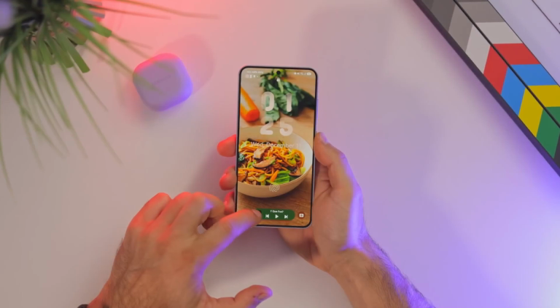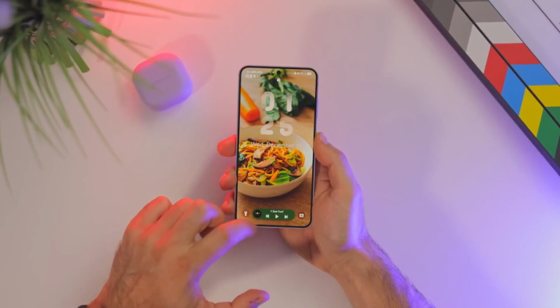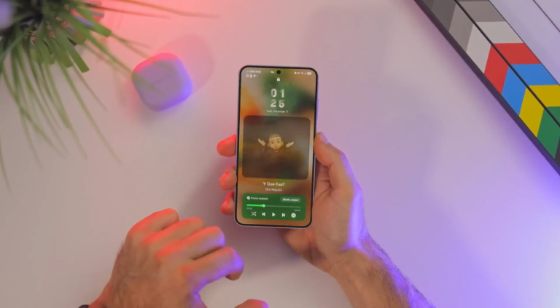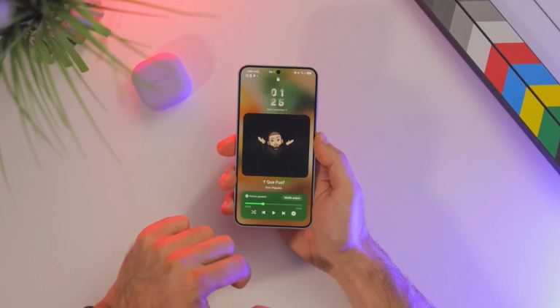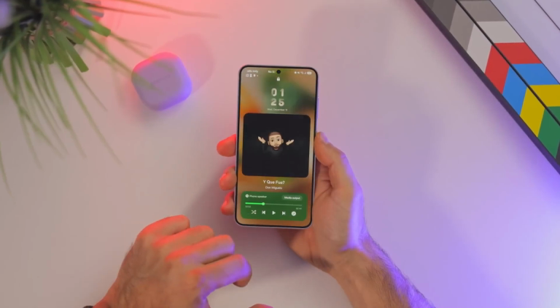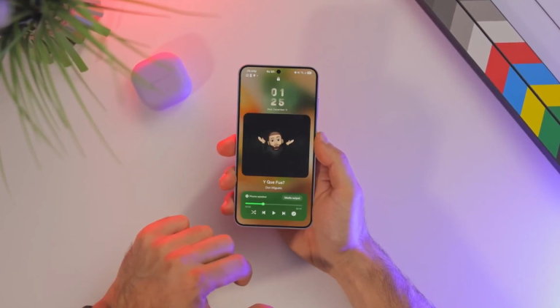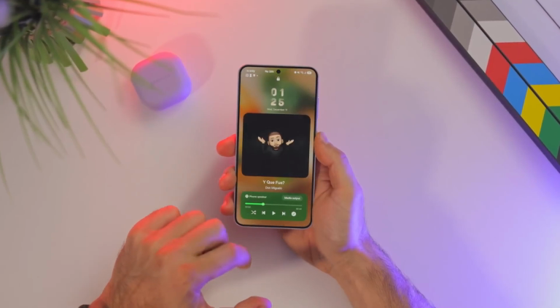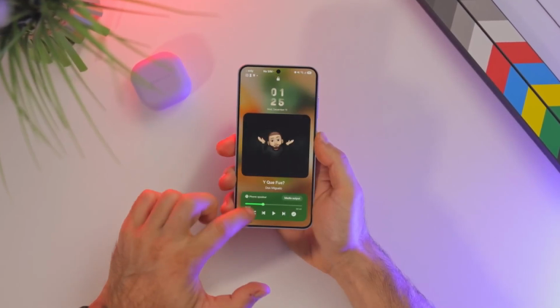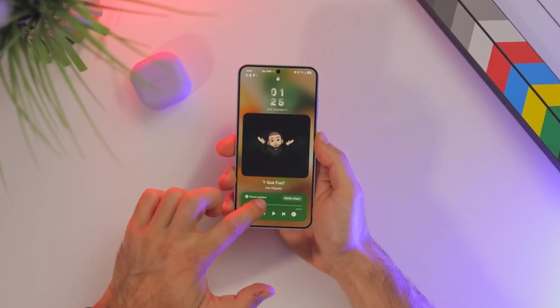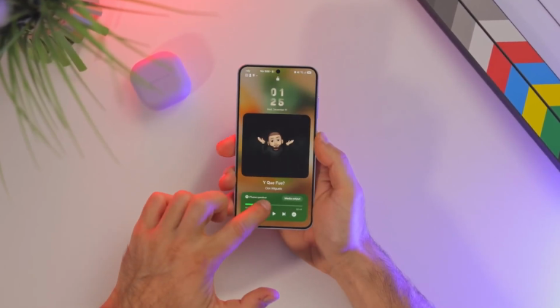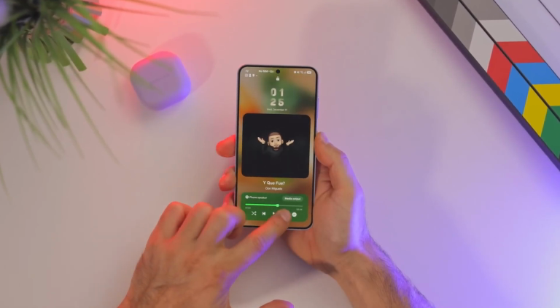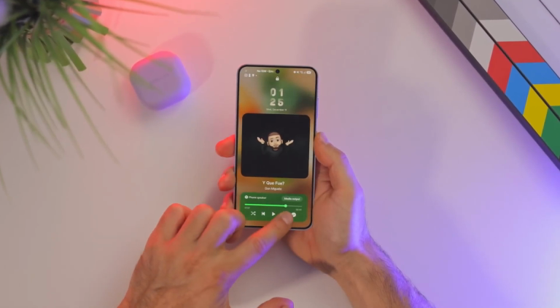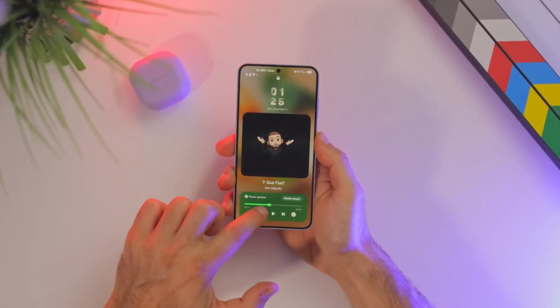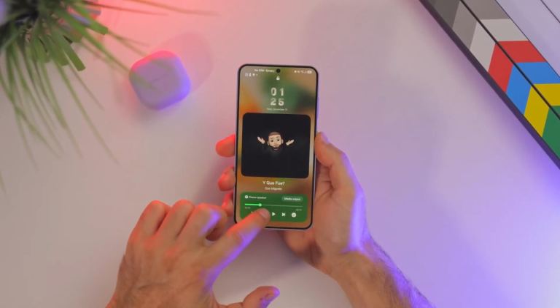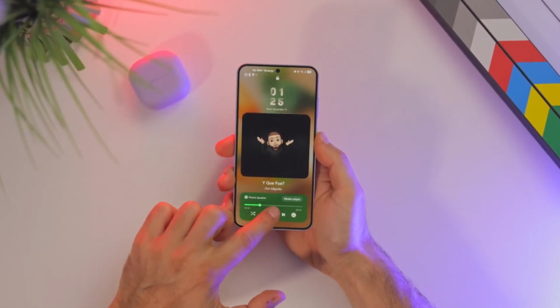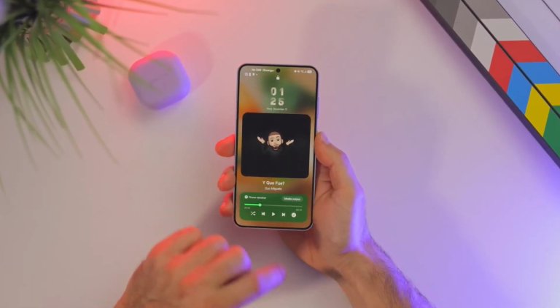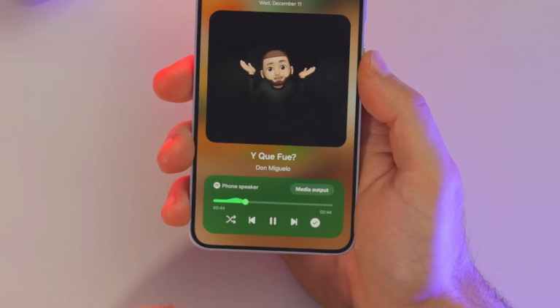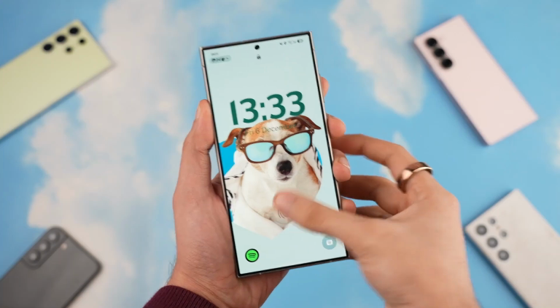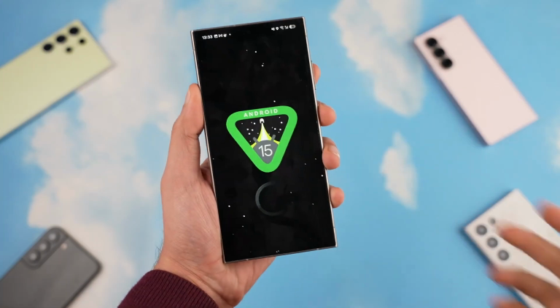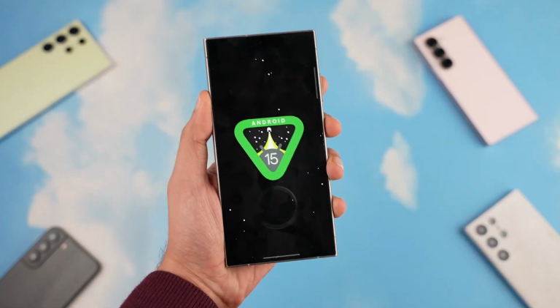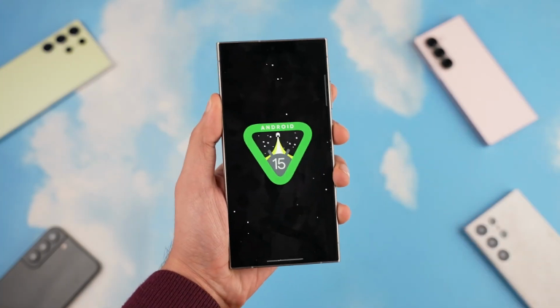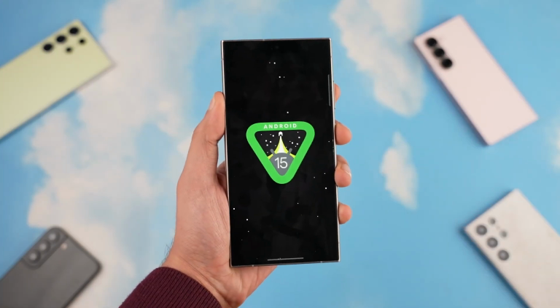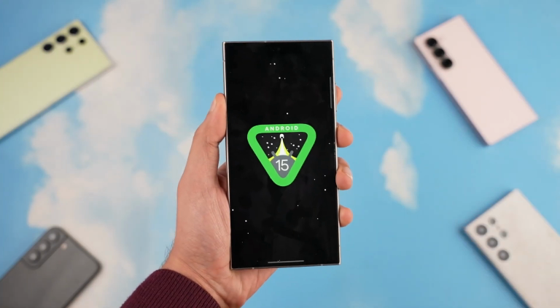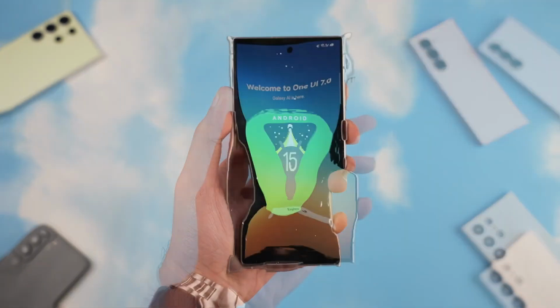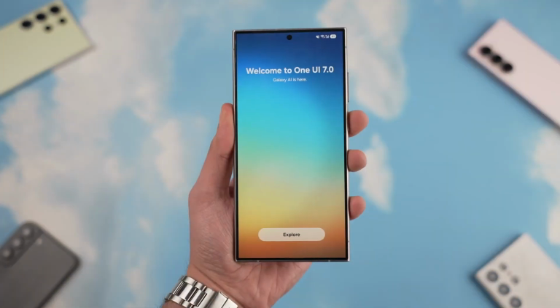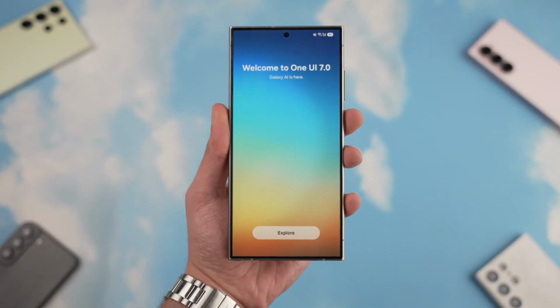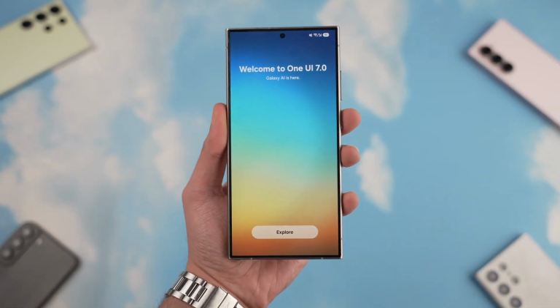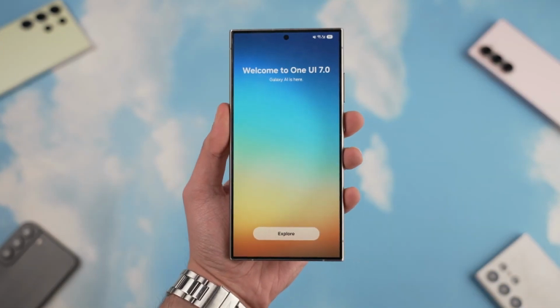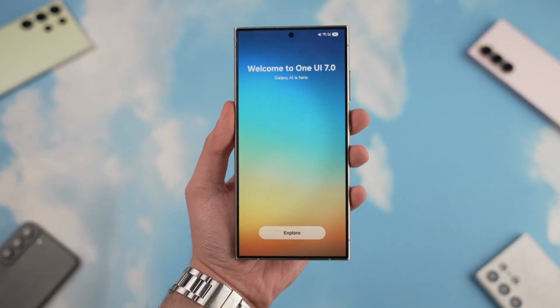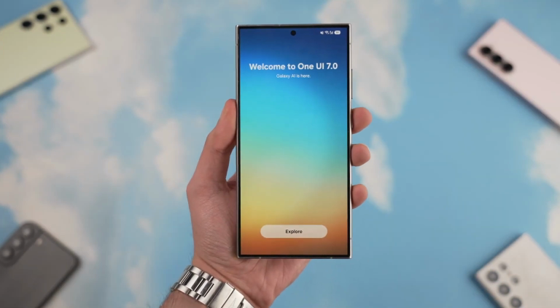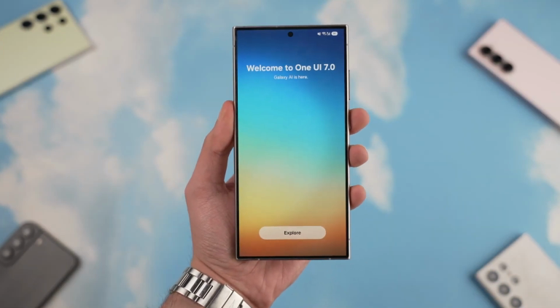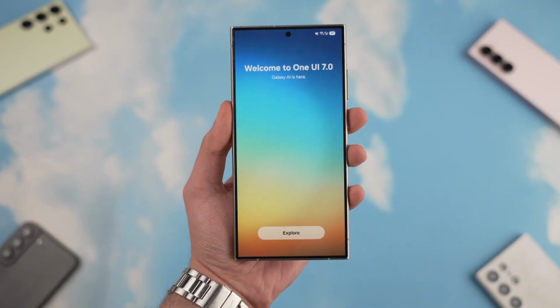Samsung's One UI 7 update, based on Android 15, was among the most highly anticipated software releases in recent years.